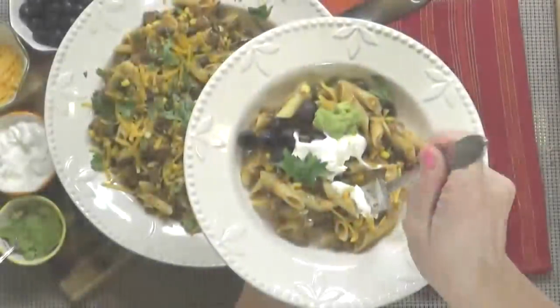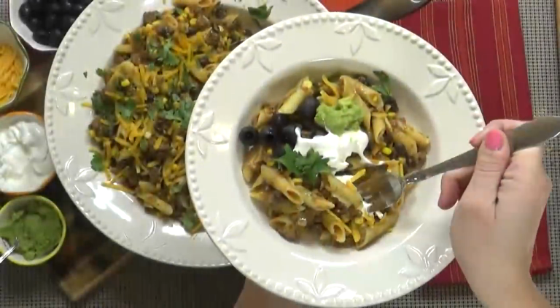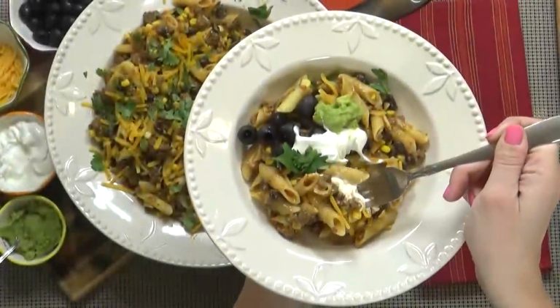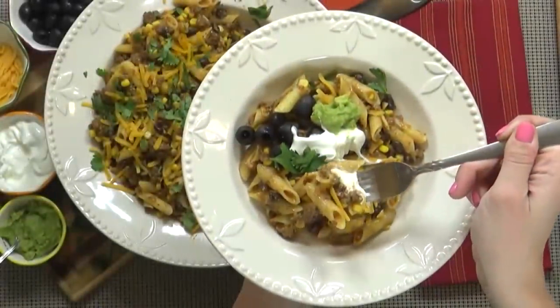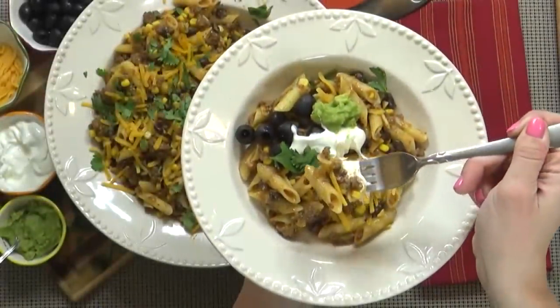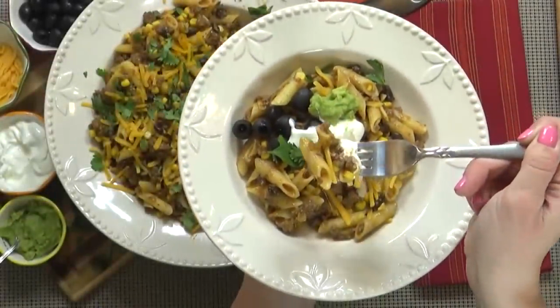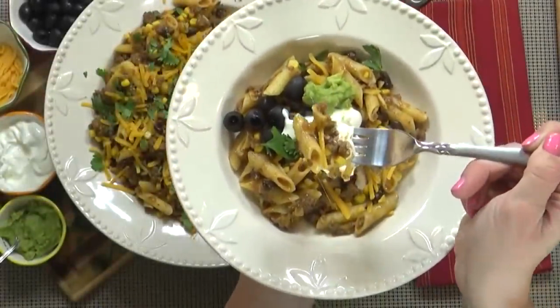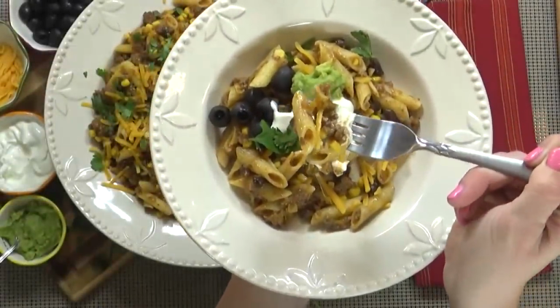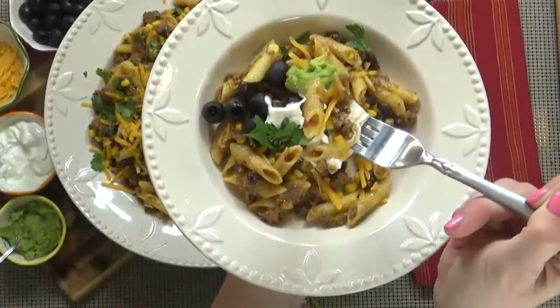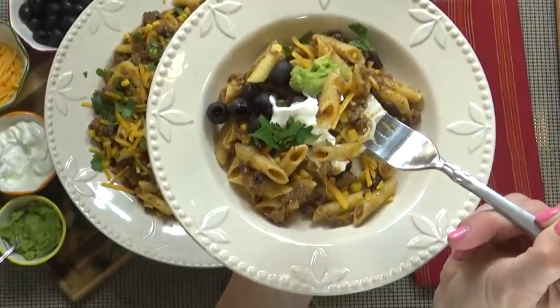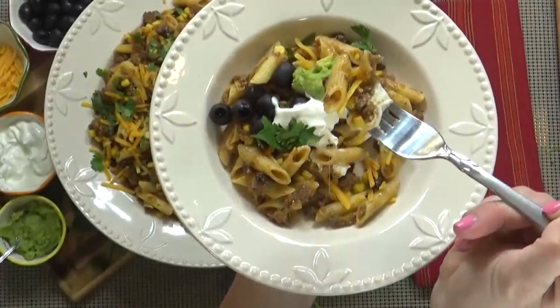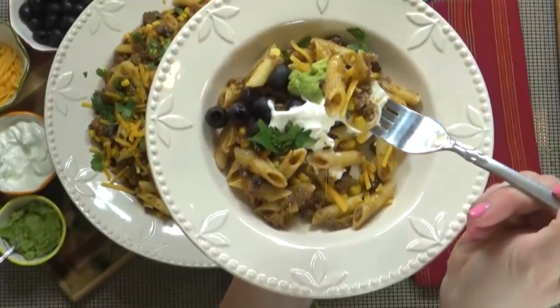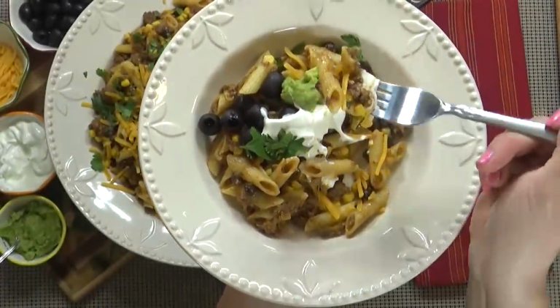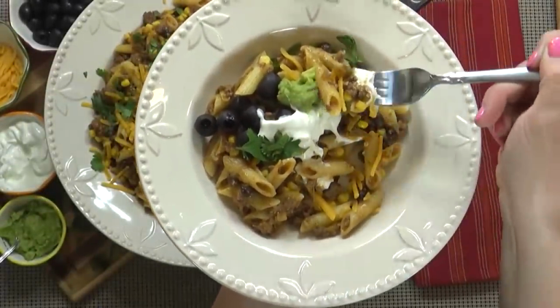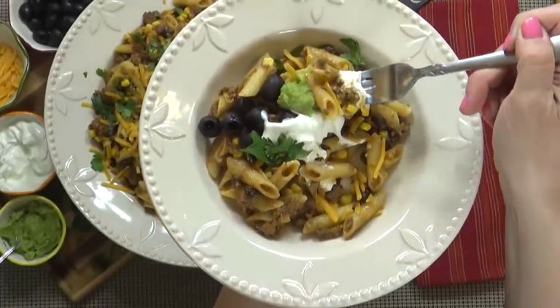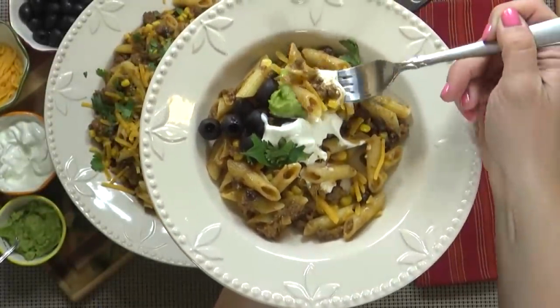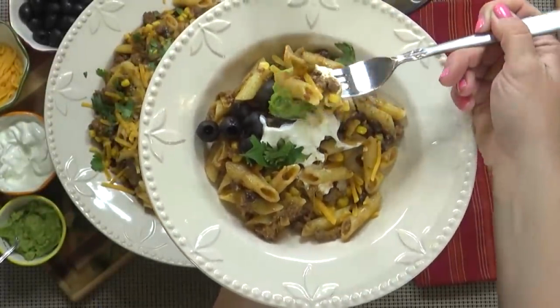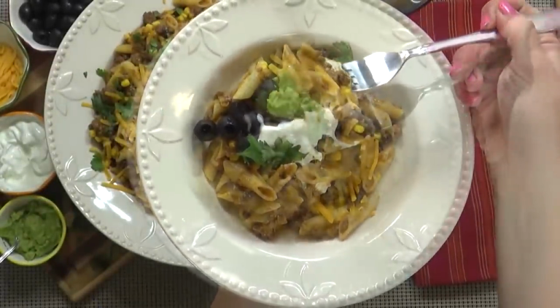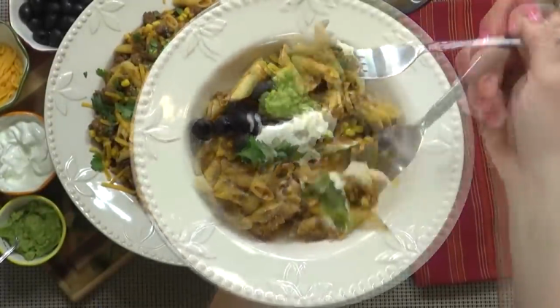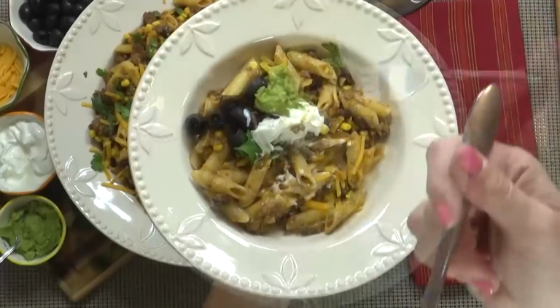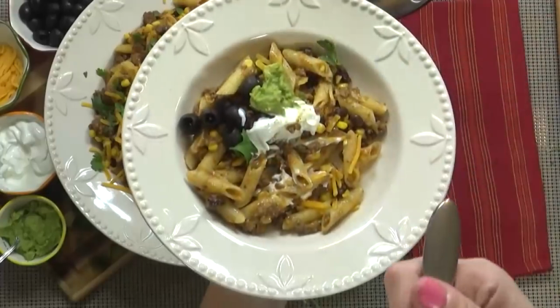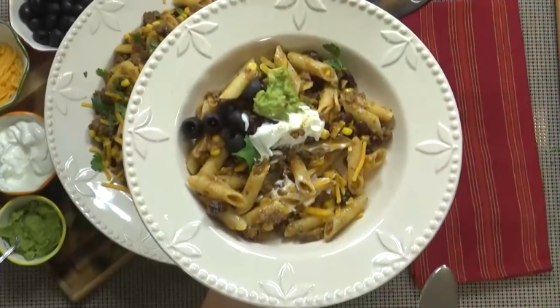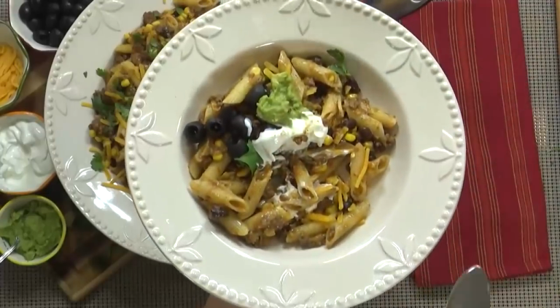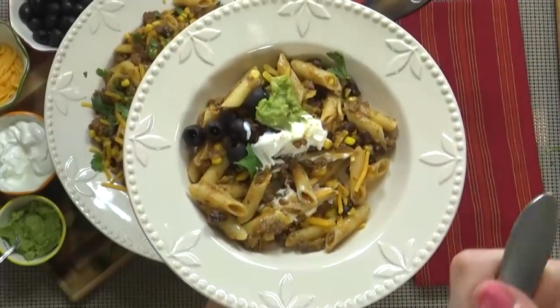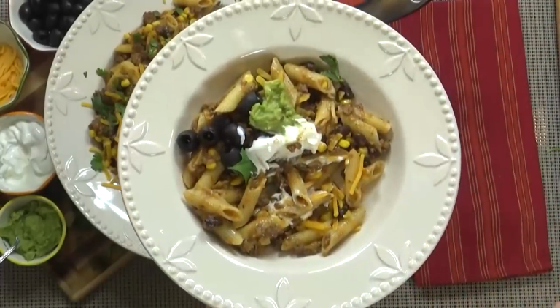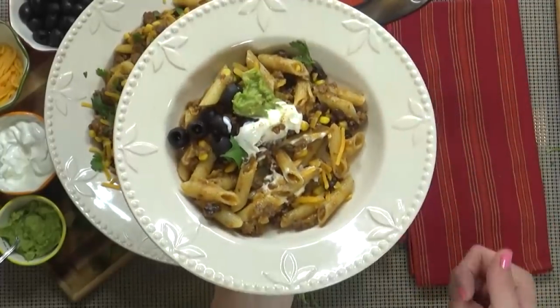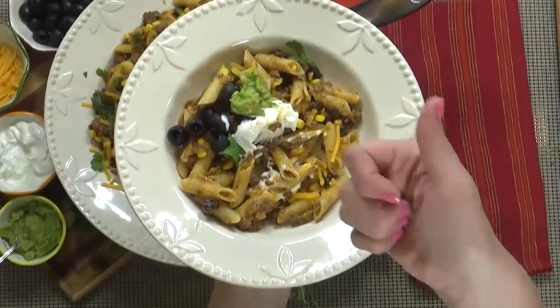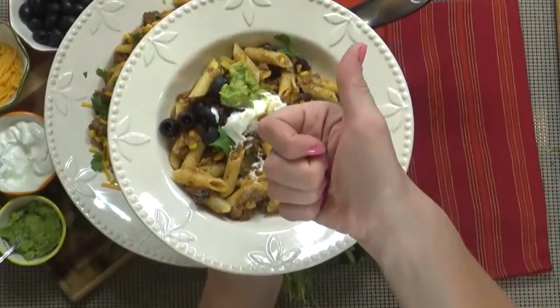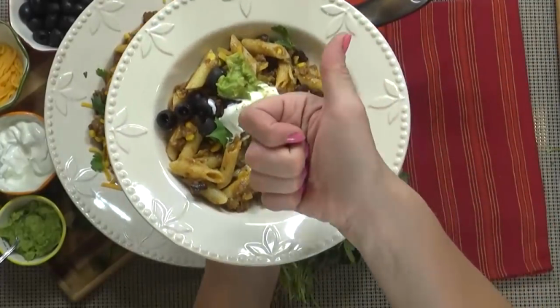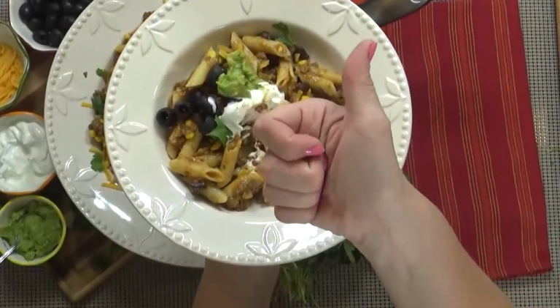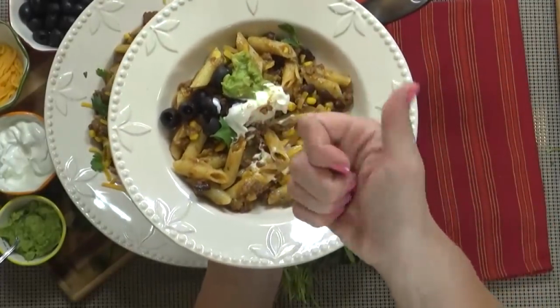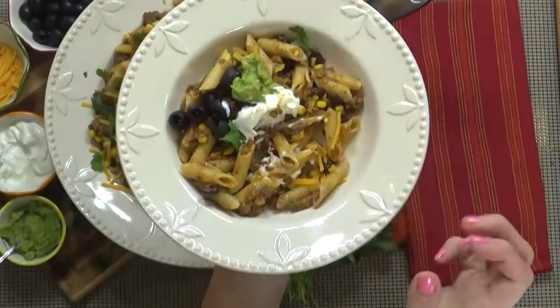And there you have it. Now to give it a taste. Yum — I hope you guys love it.